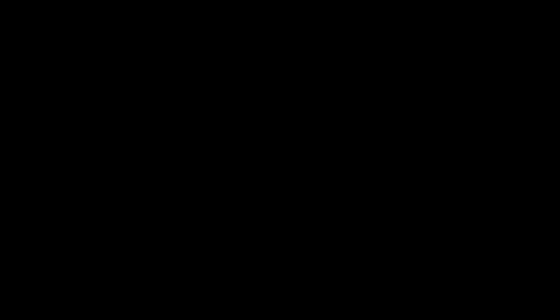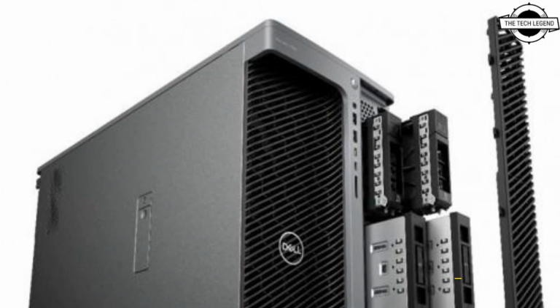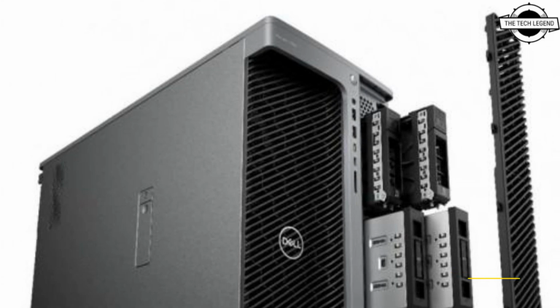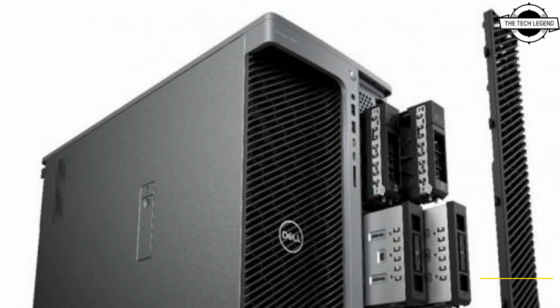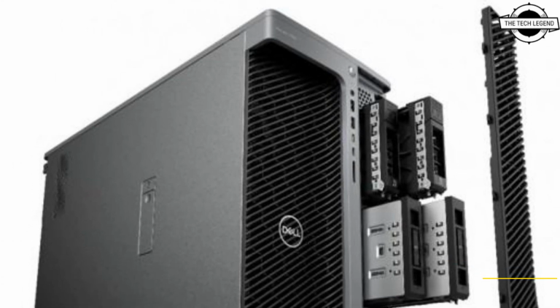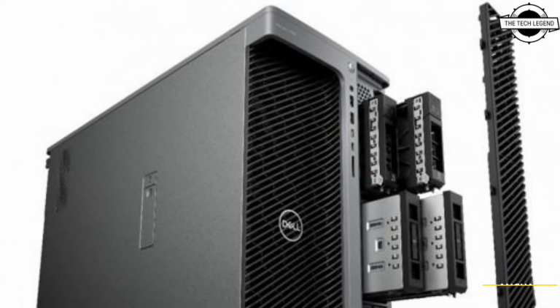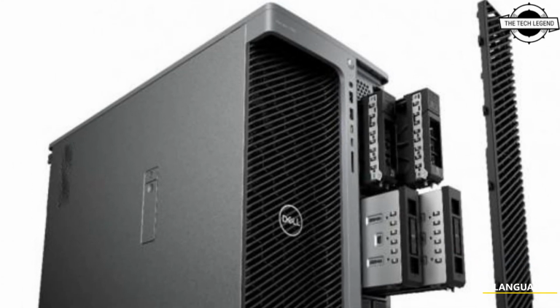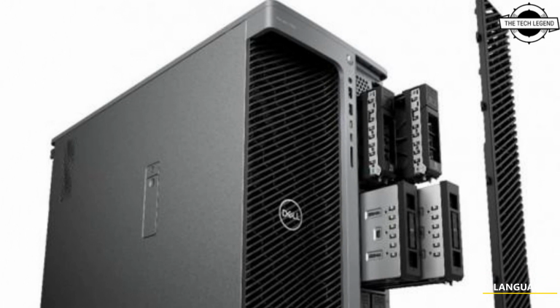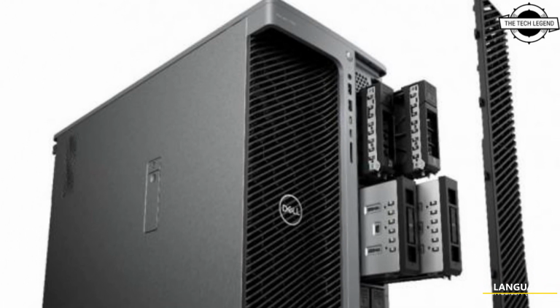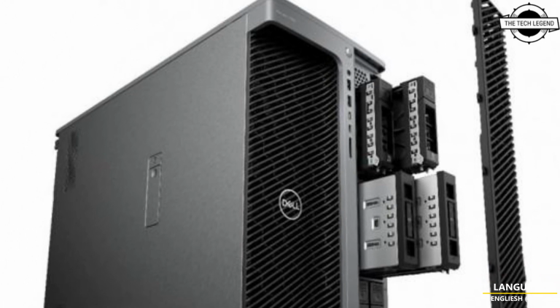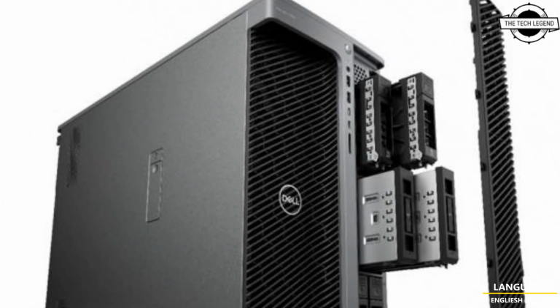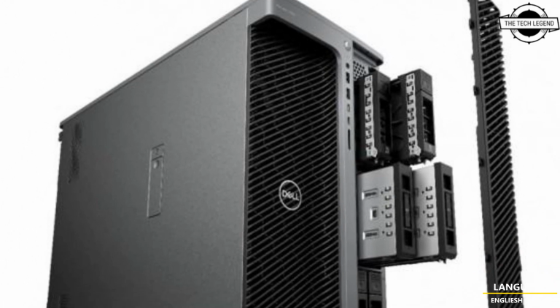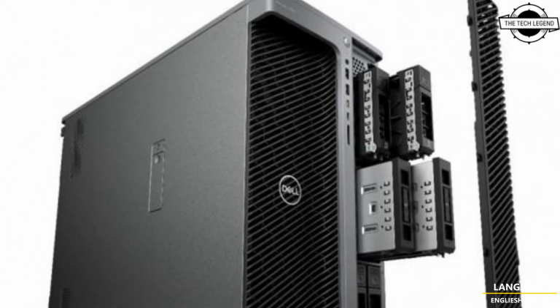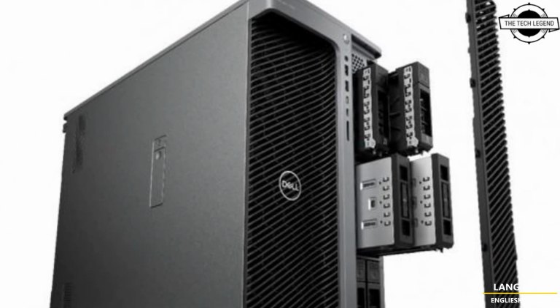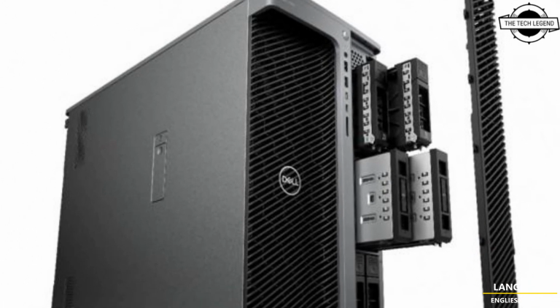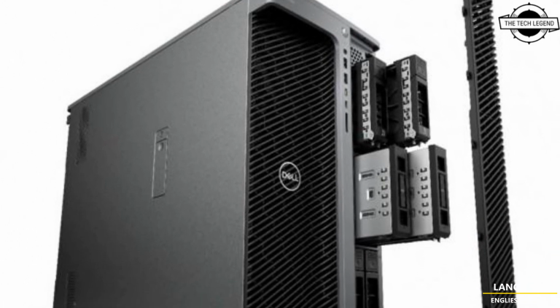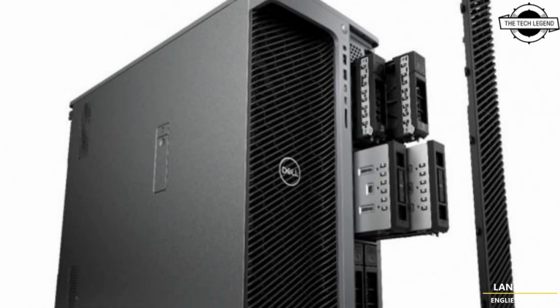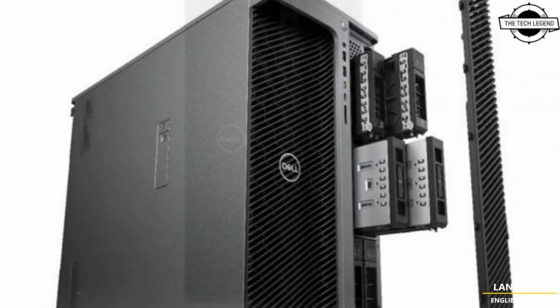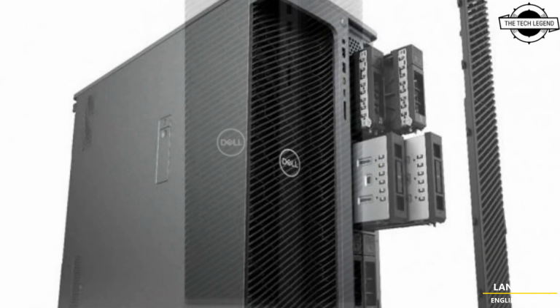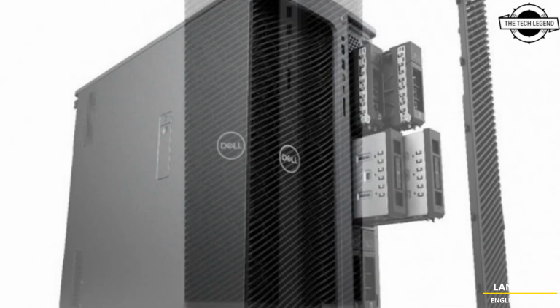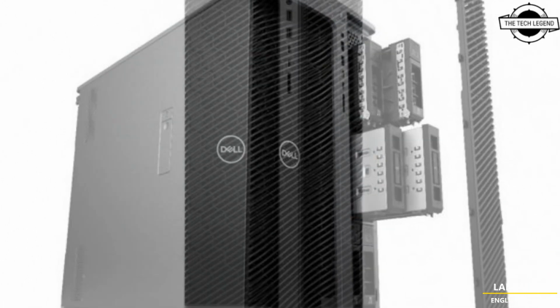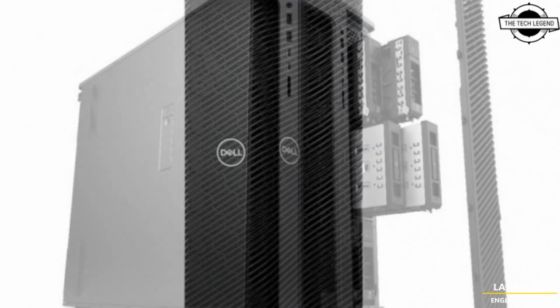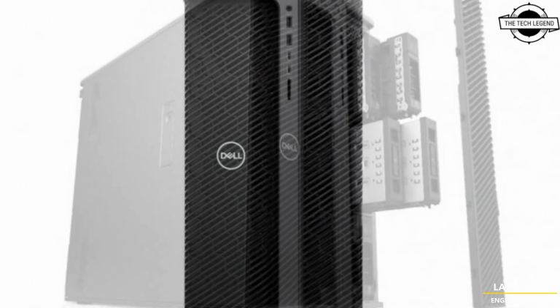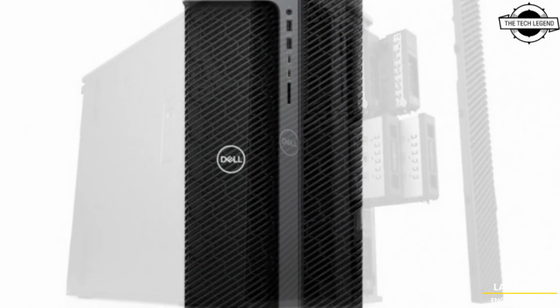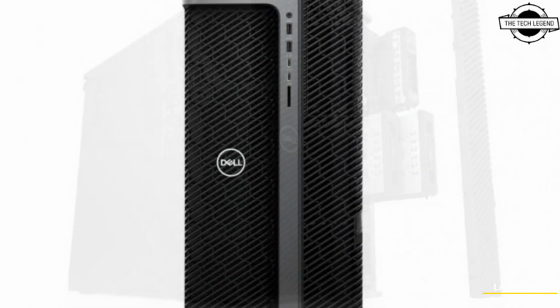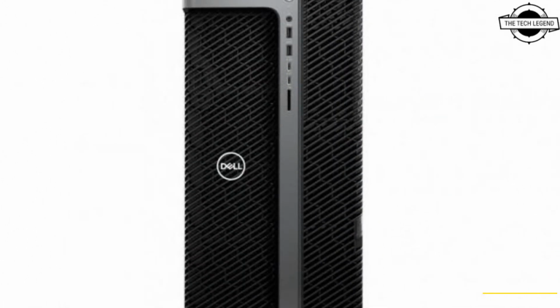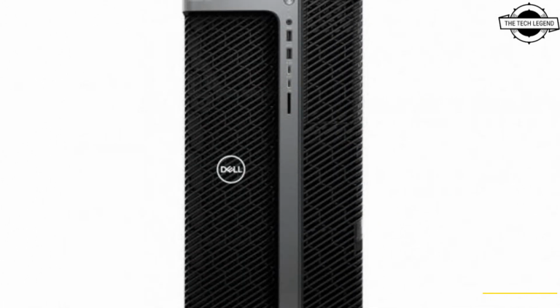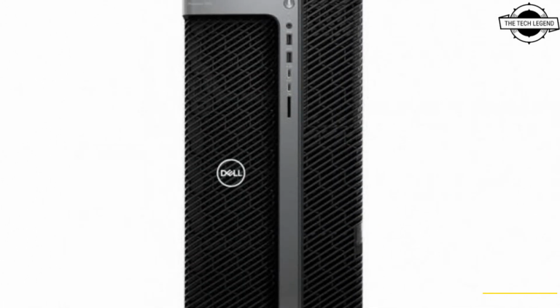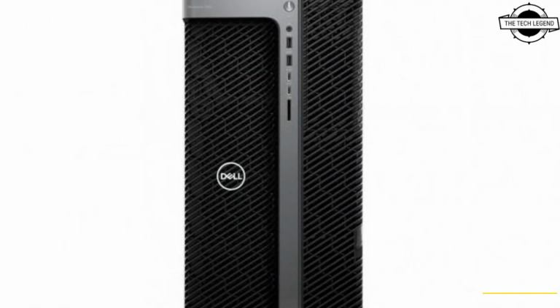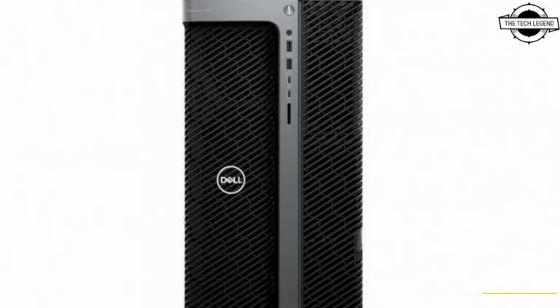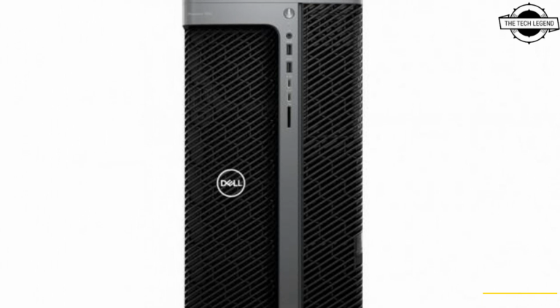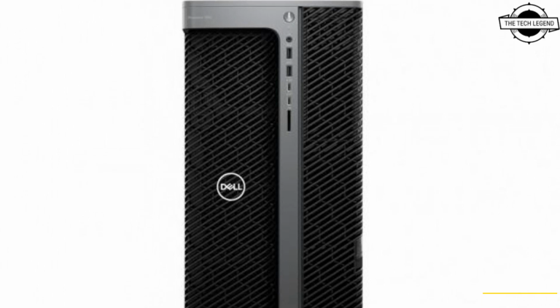Hello friends, welcome to the TechLizzen channel. Today I will talk about the Dell Precision 7960 tower workstation.